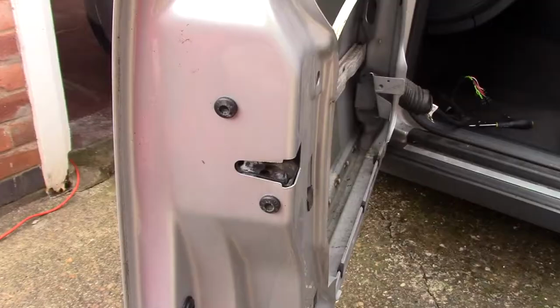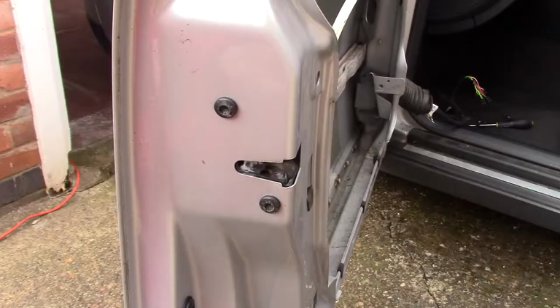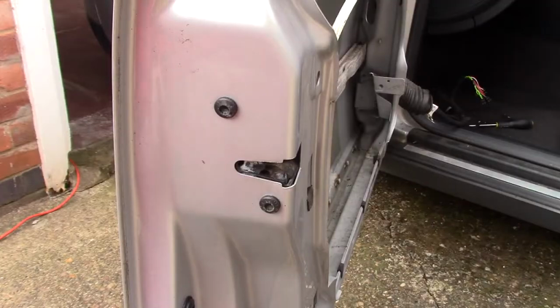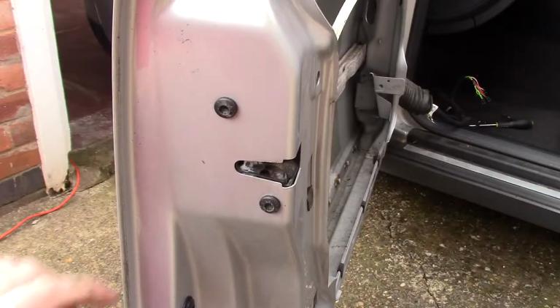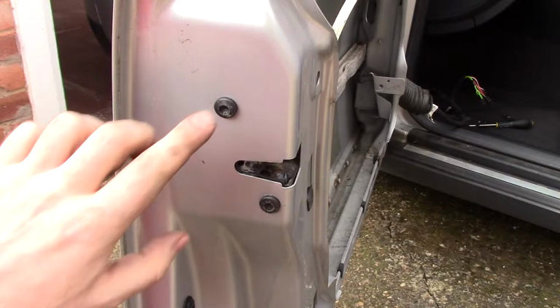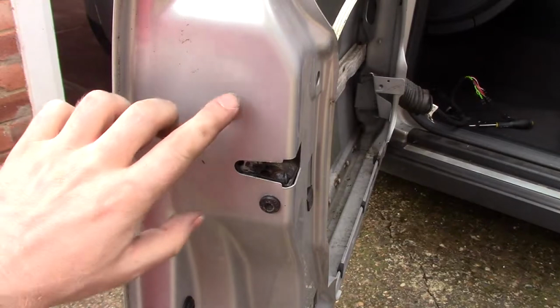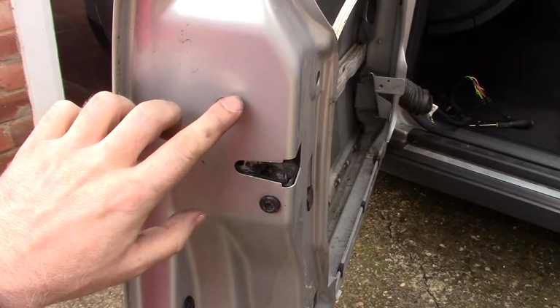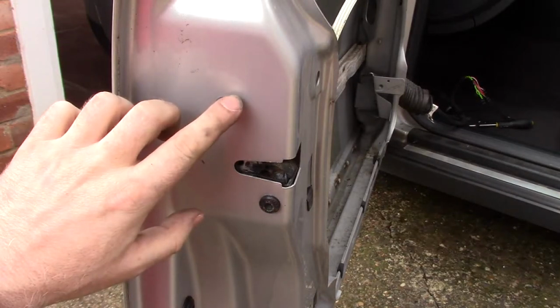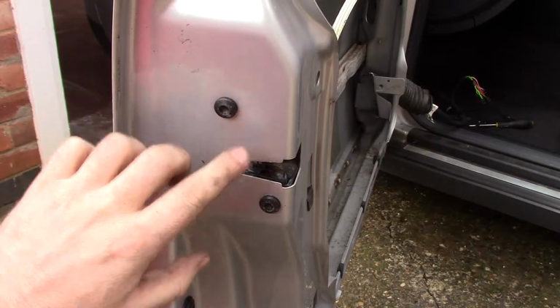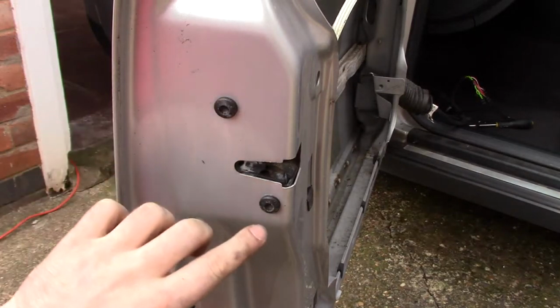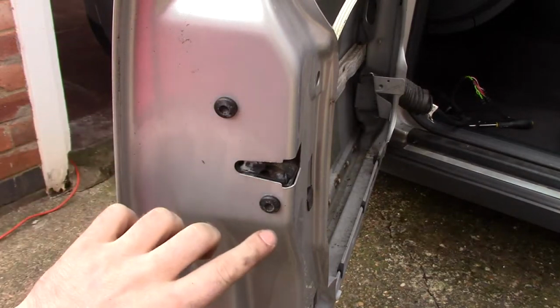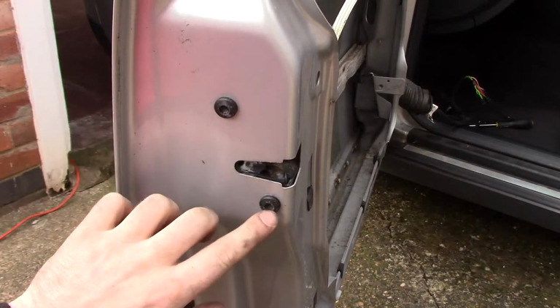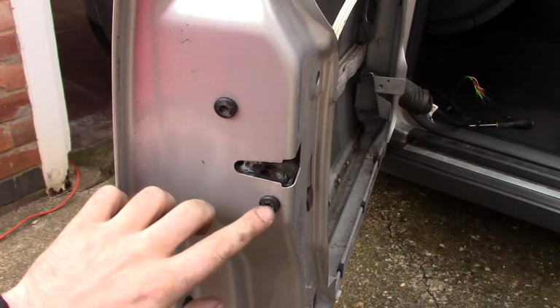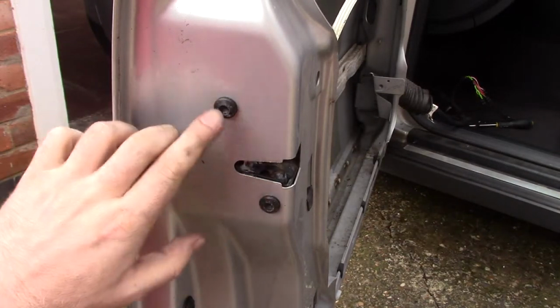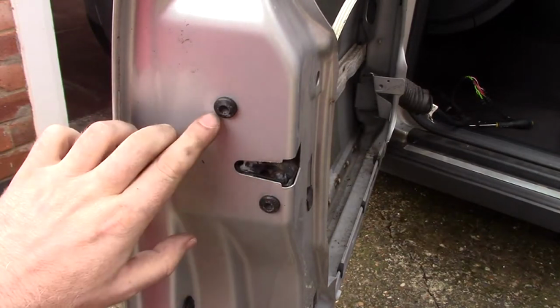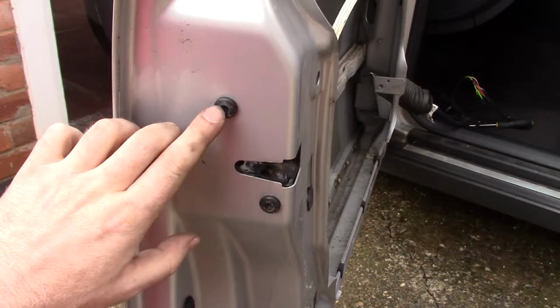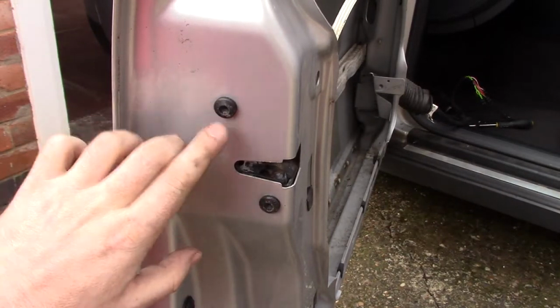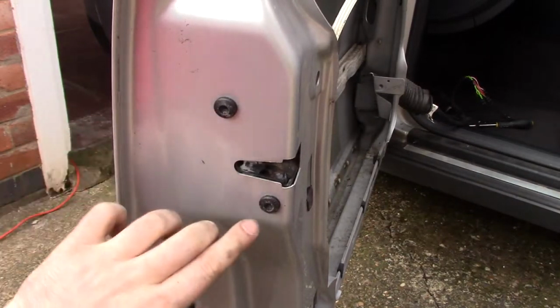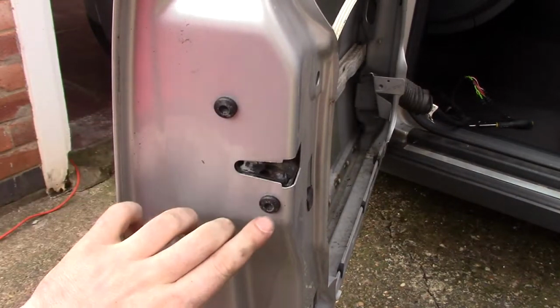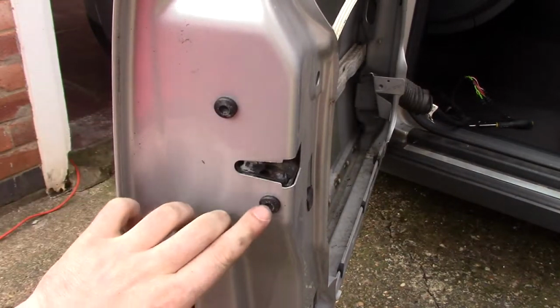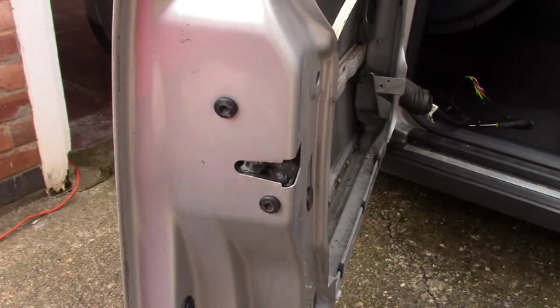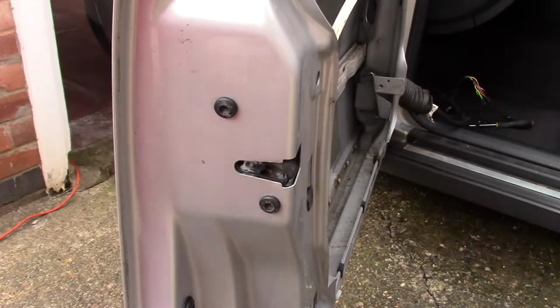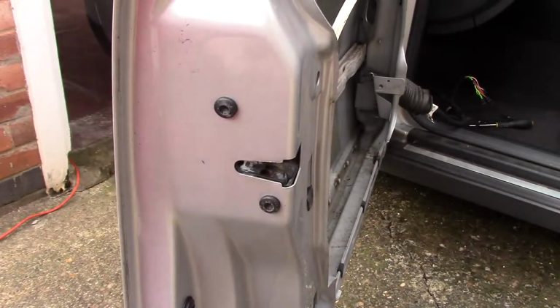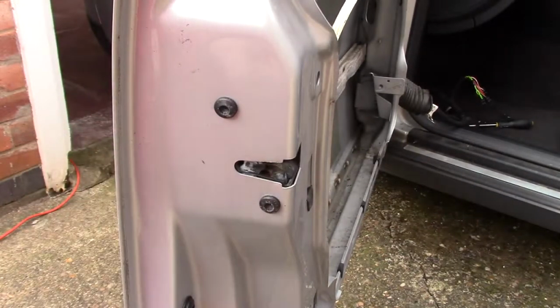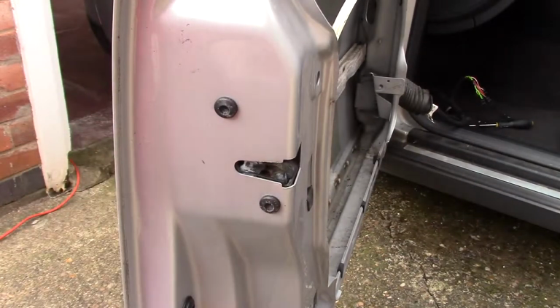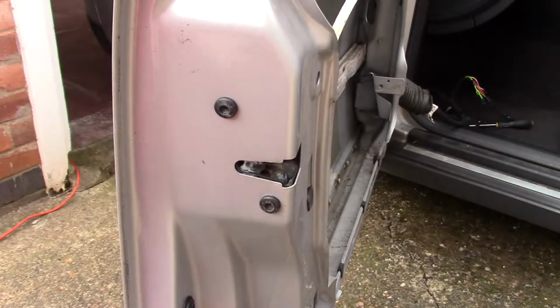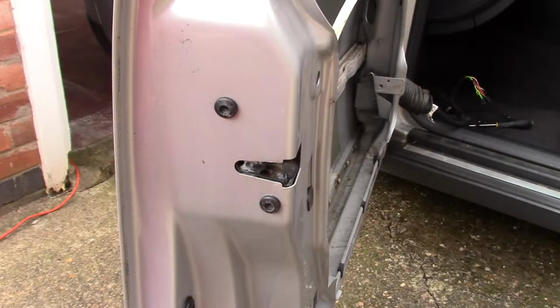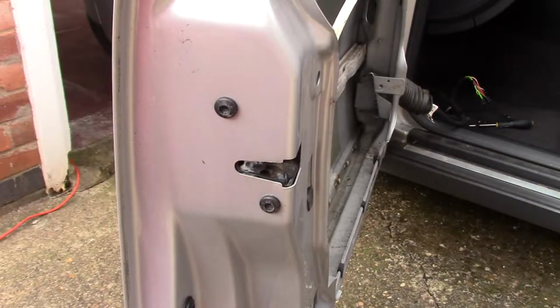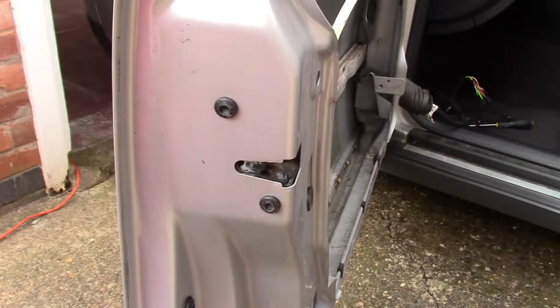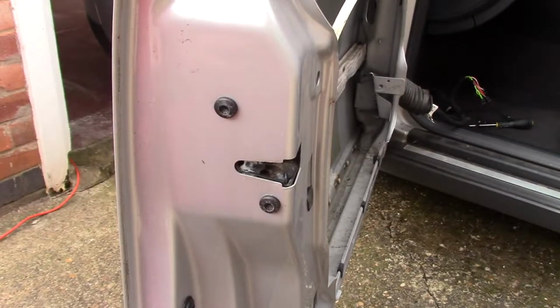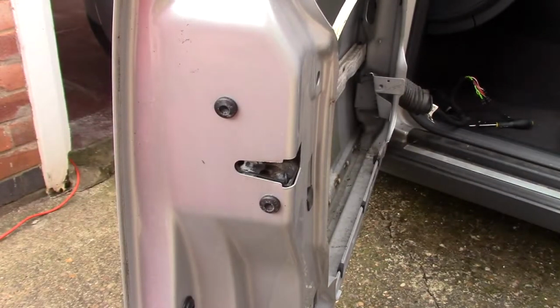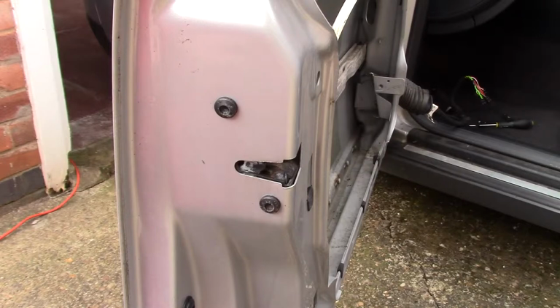There are two screws. It's a splined screw, size 8. Just undo those two.